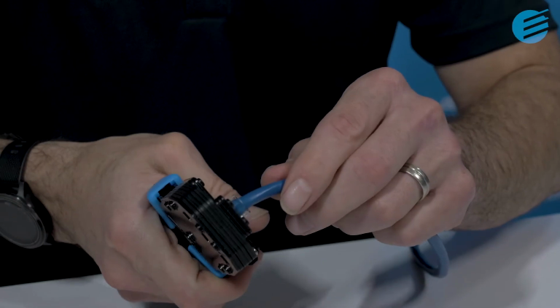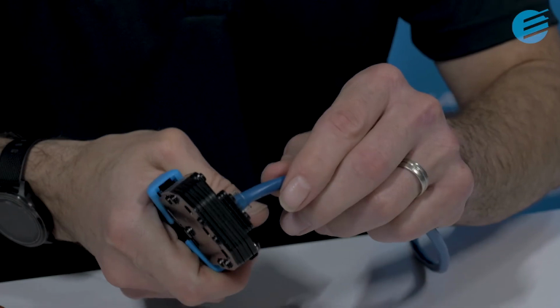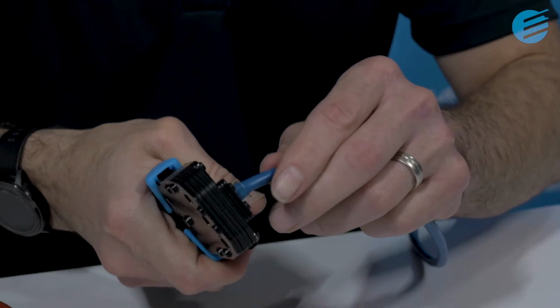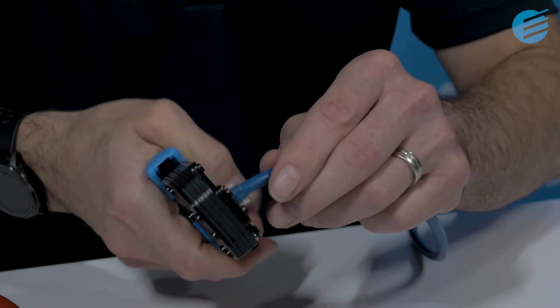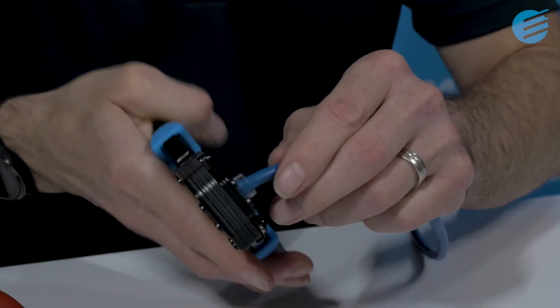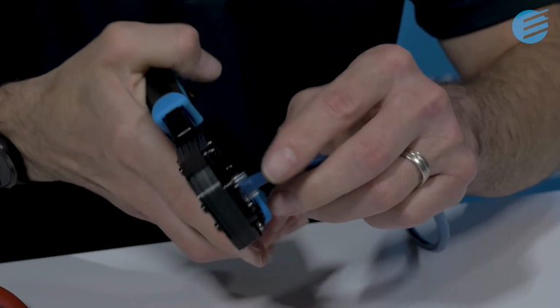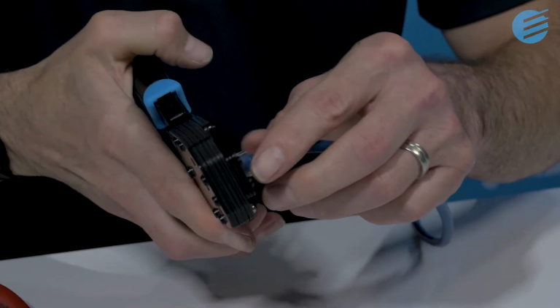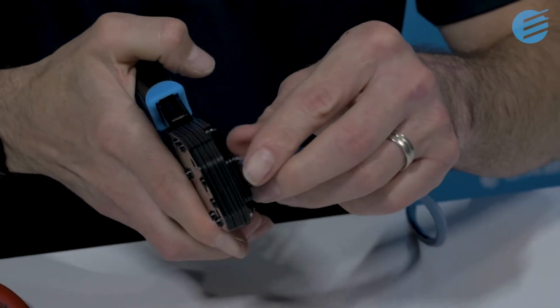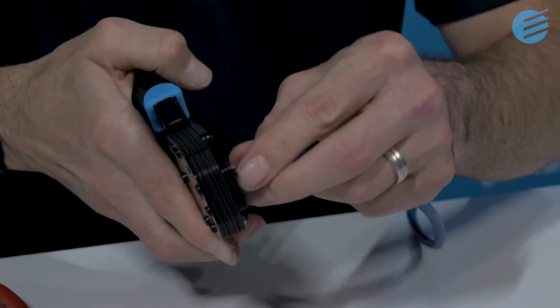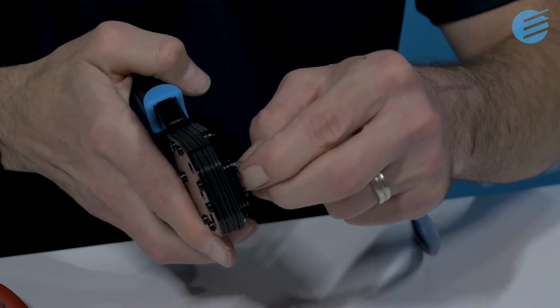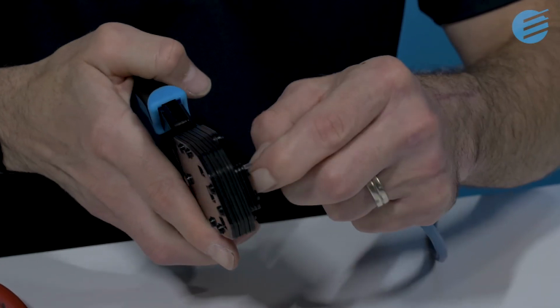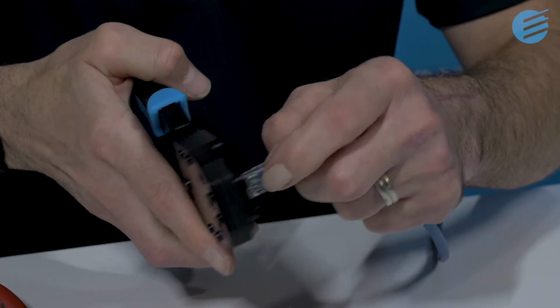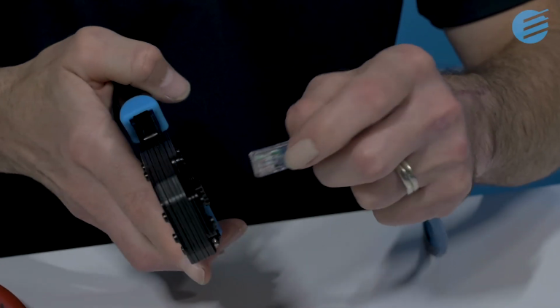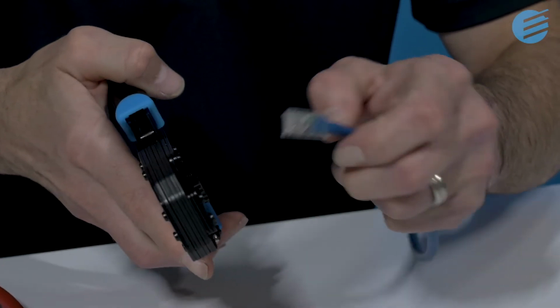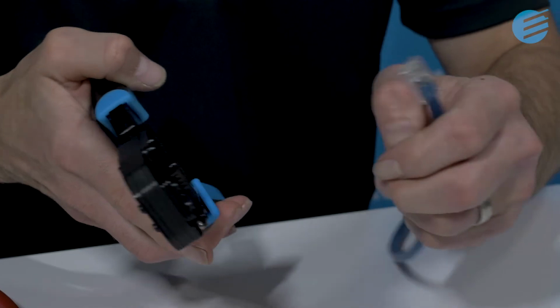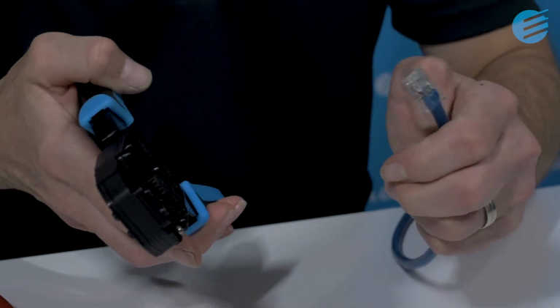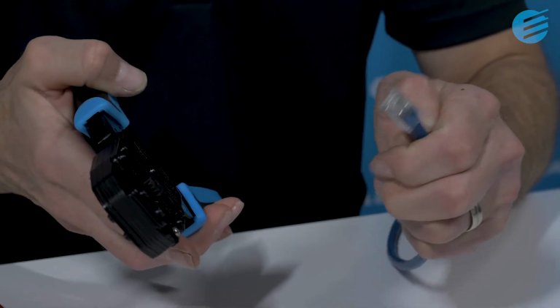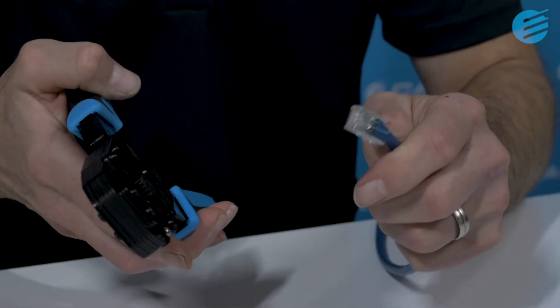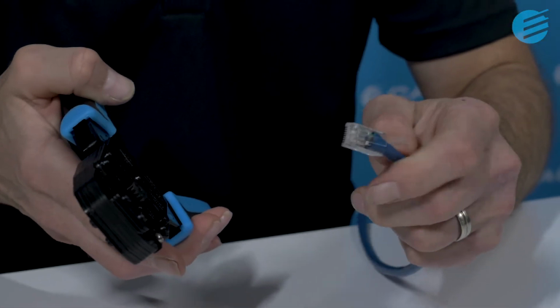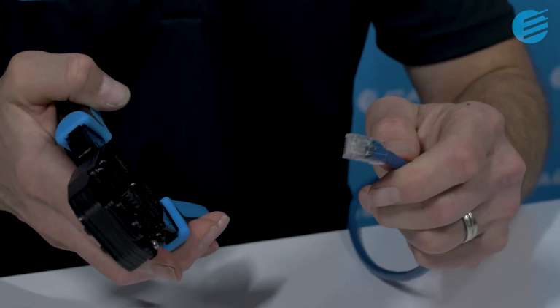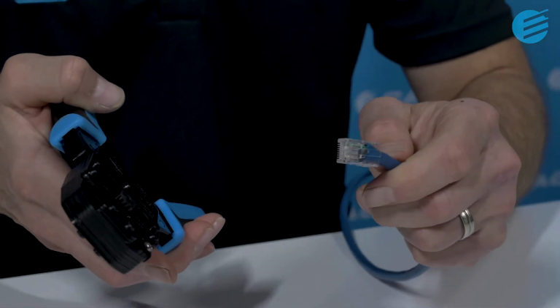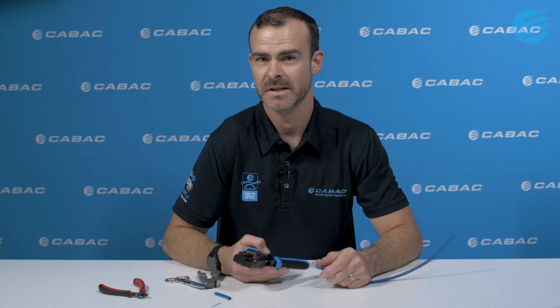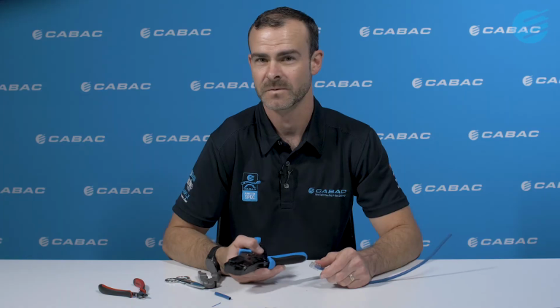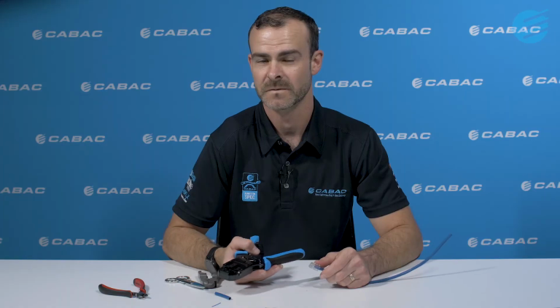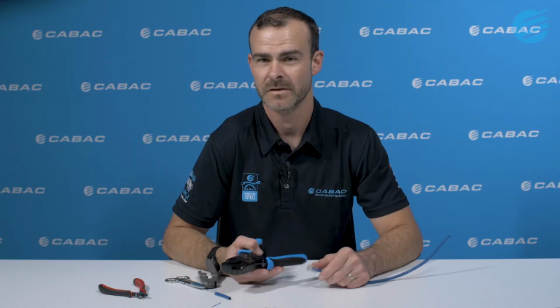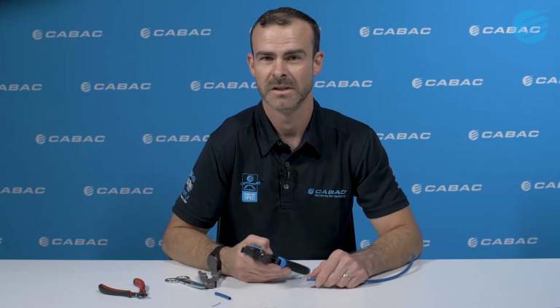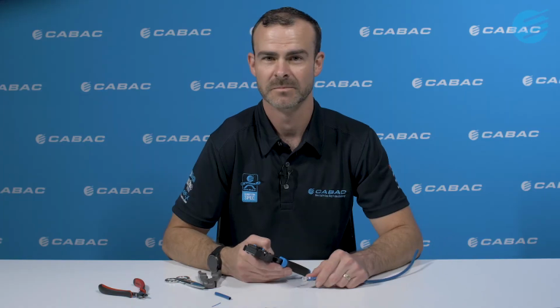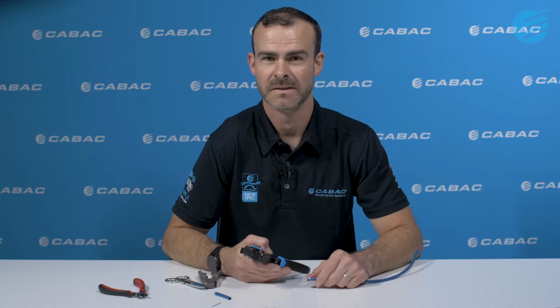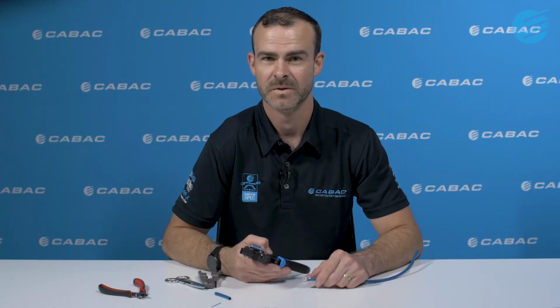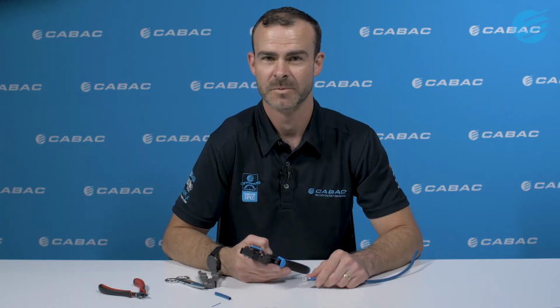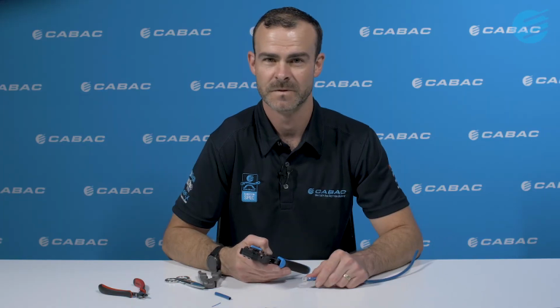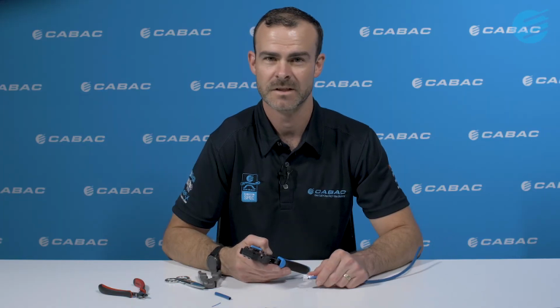And you're done — easy as that. The KAVAC CAT6 RJ45 plug makes your job efficient, simple, and effective.